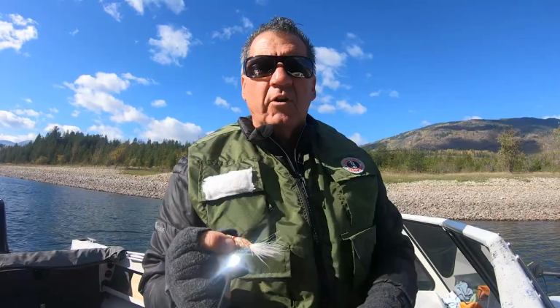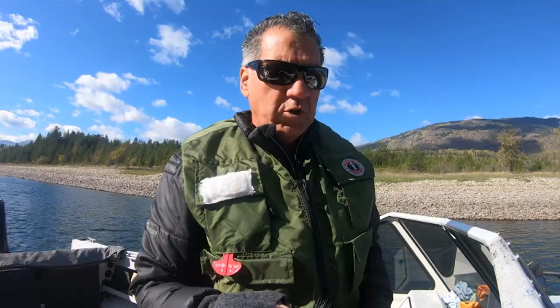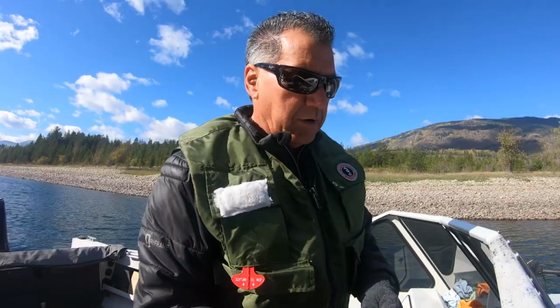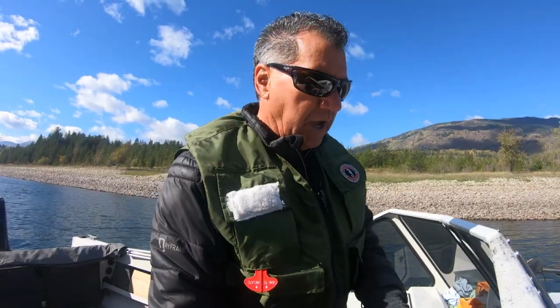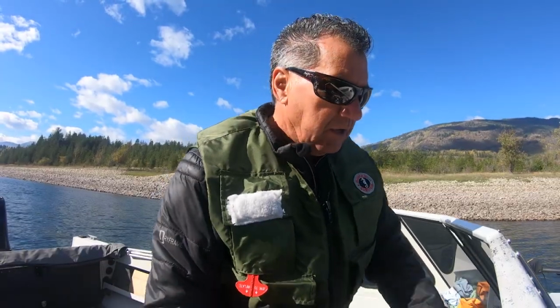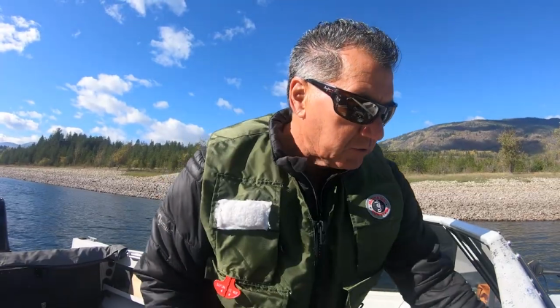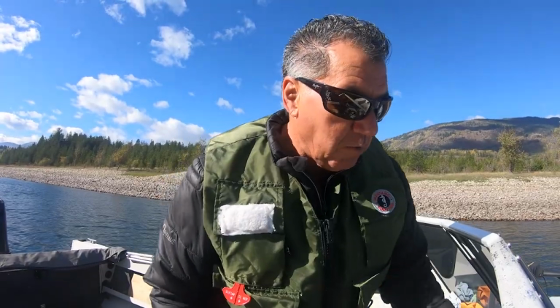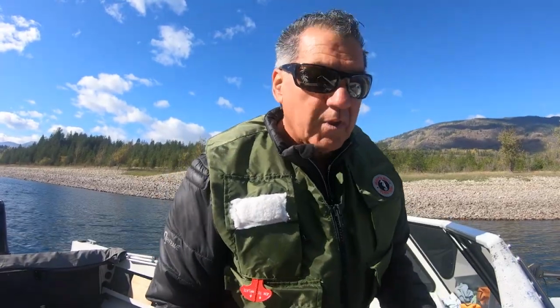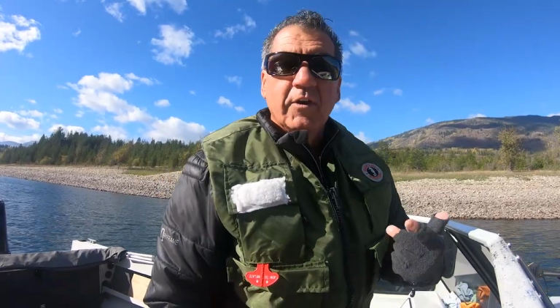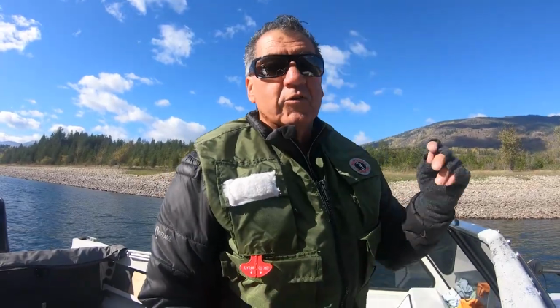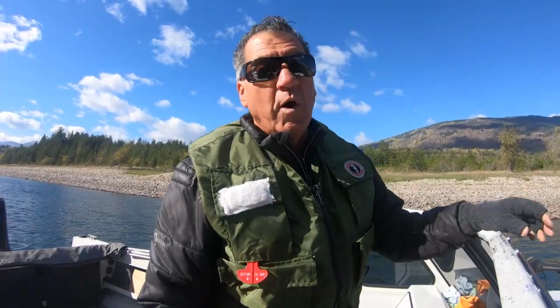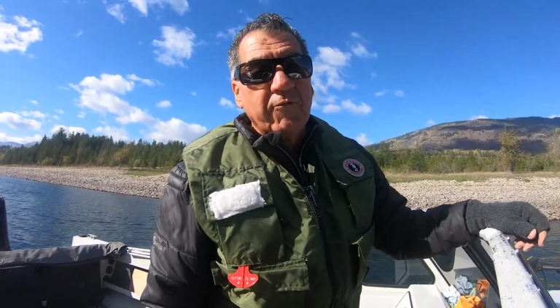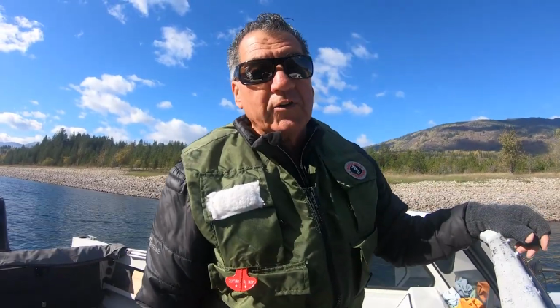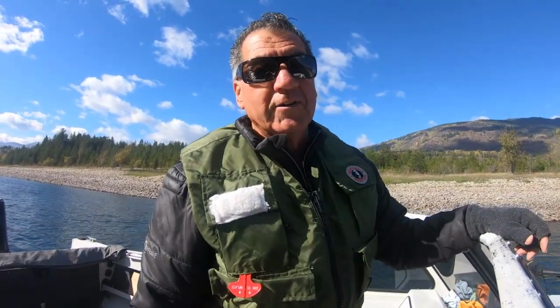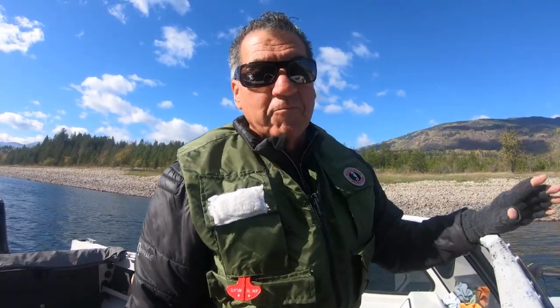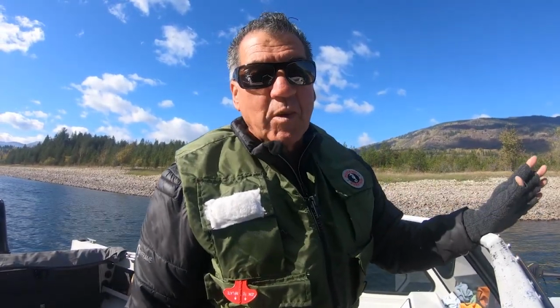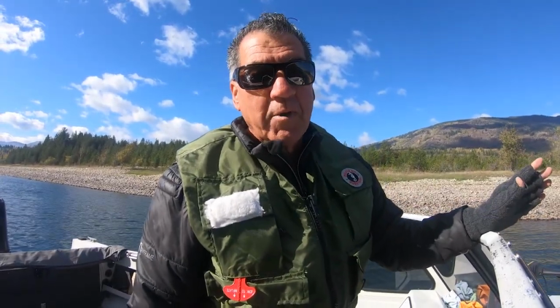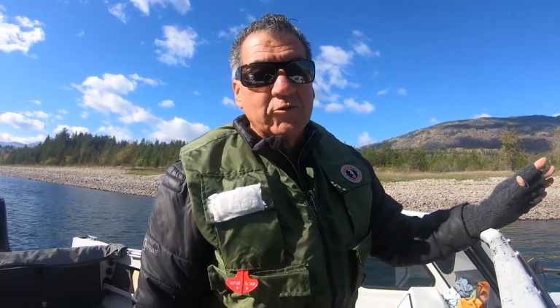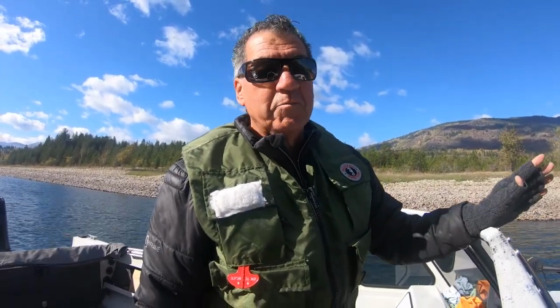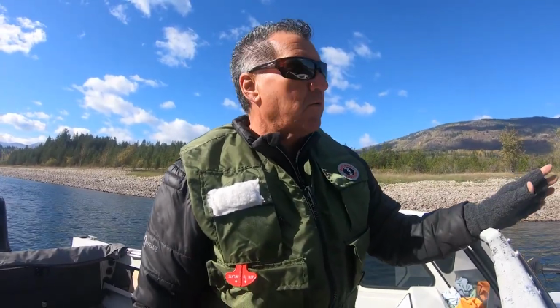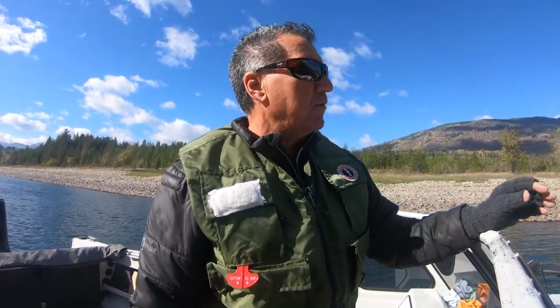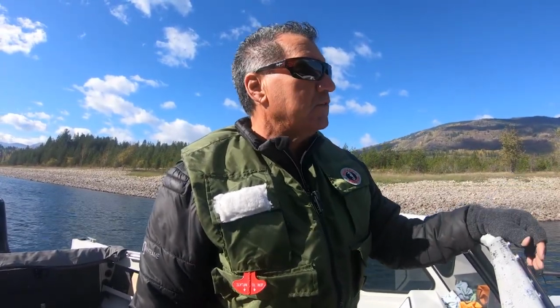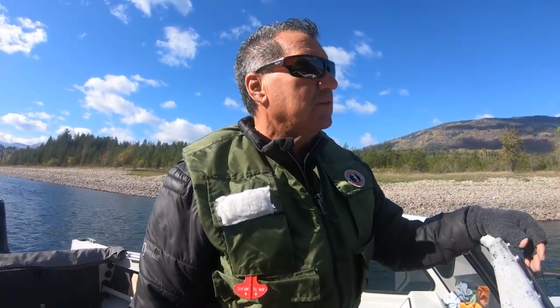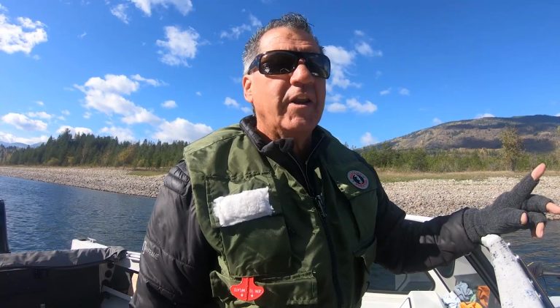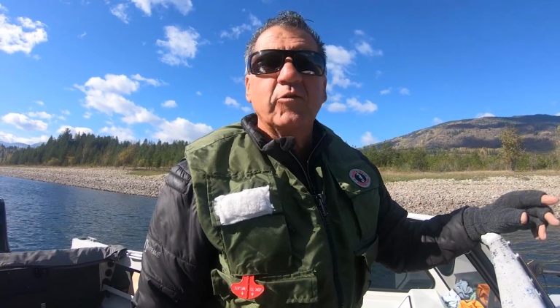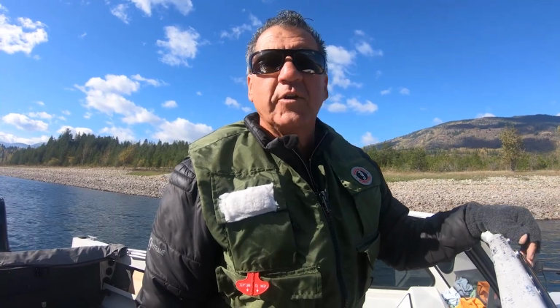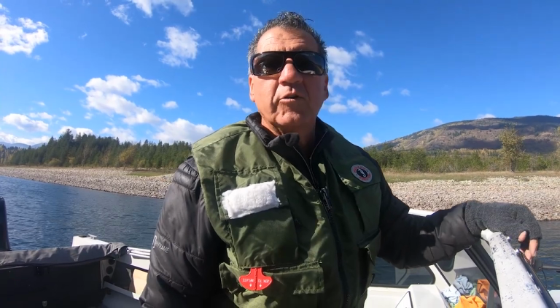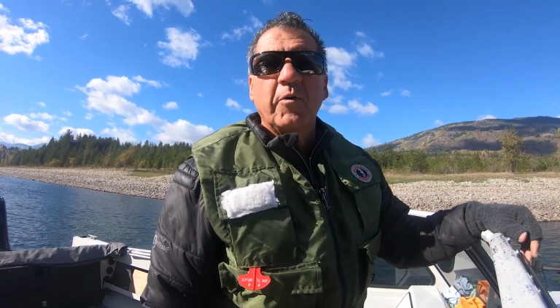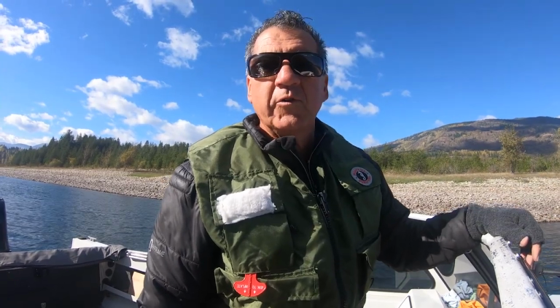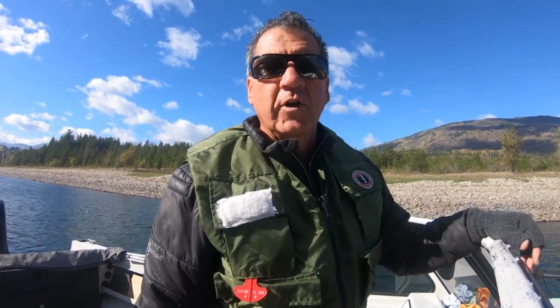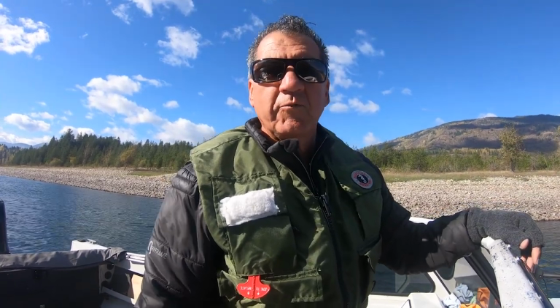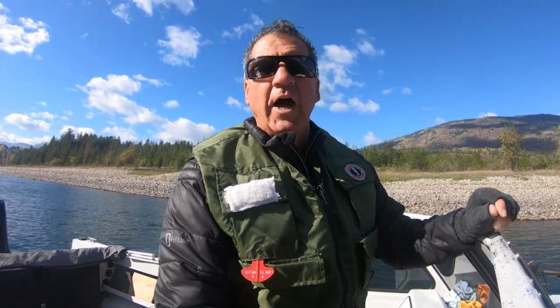I'll show you that. So it's walleye fishing, big rivers today as we take you to Sport Fishing on the Fly.